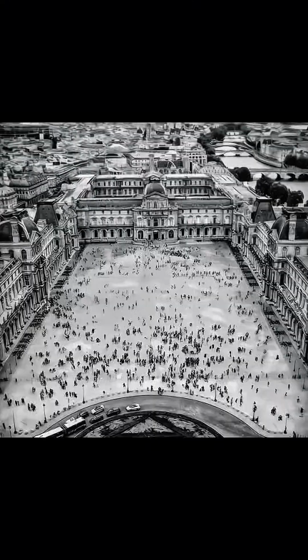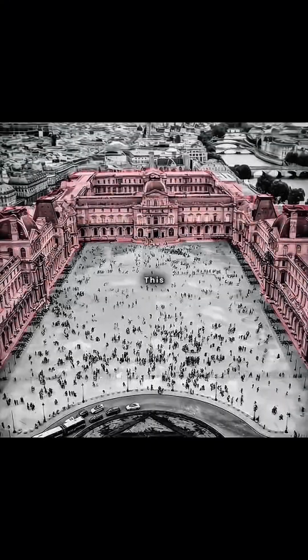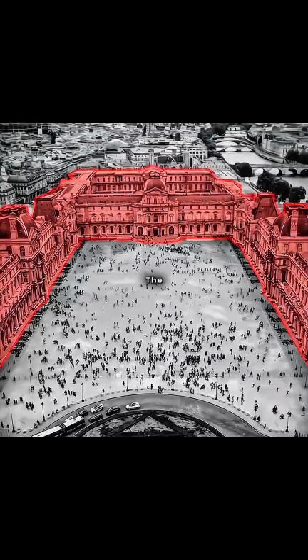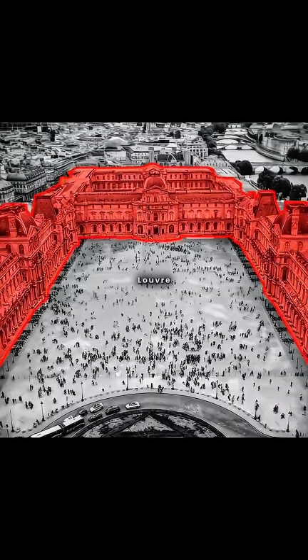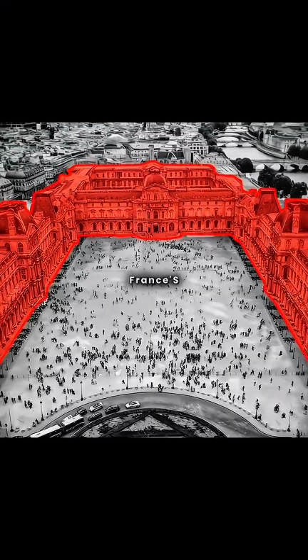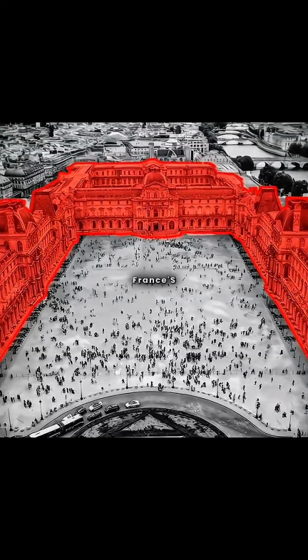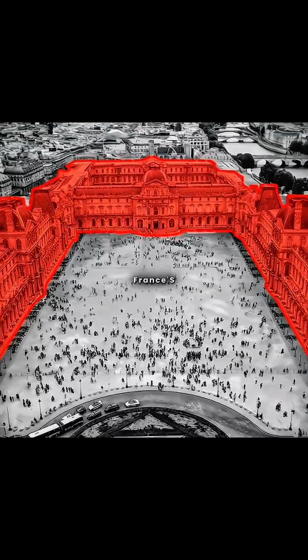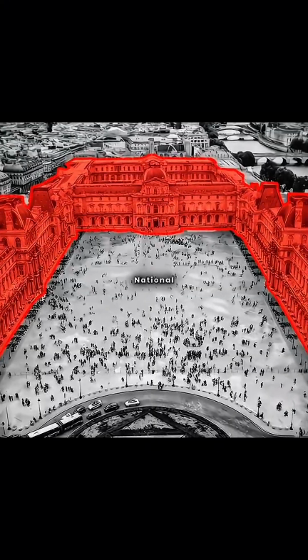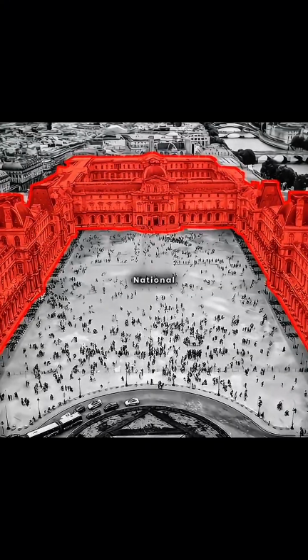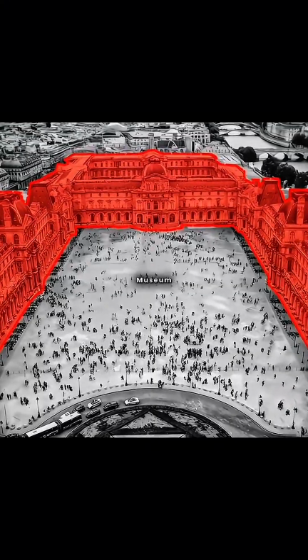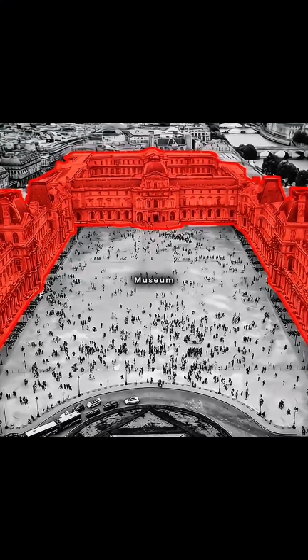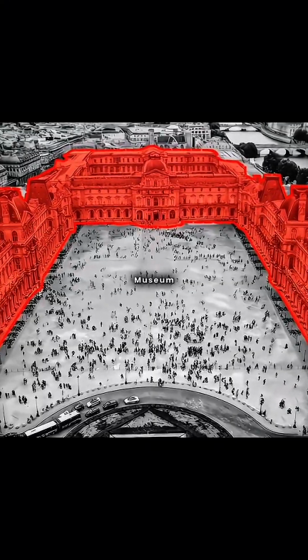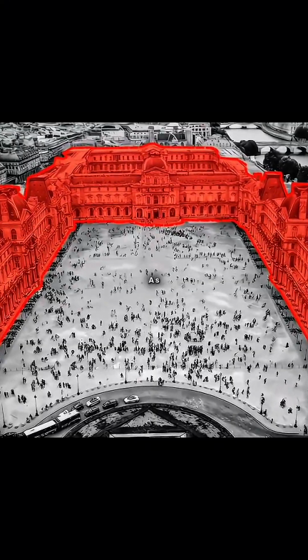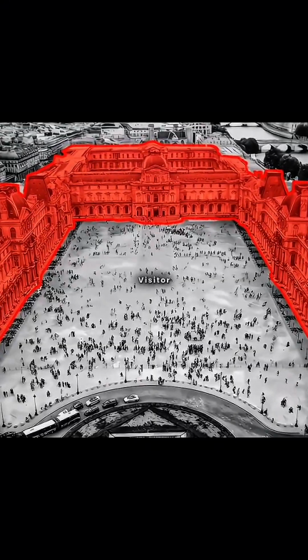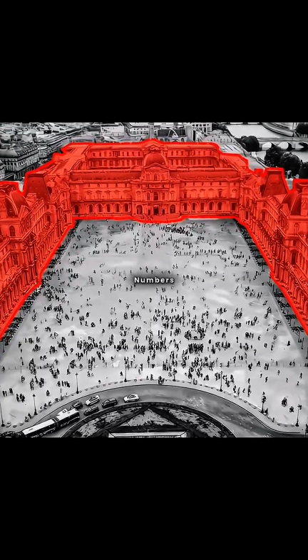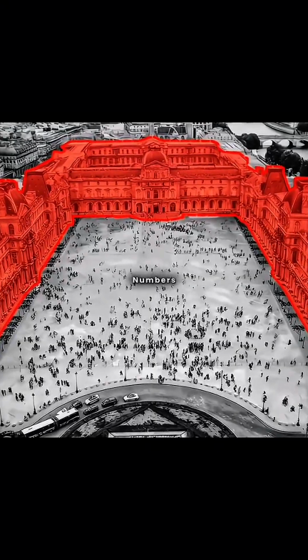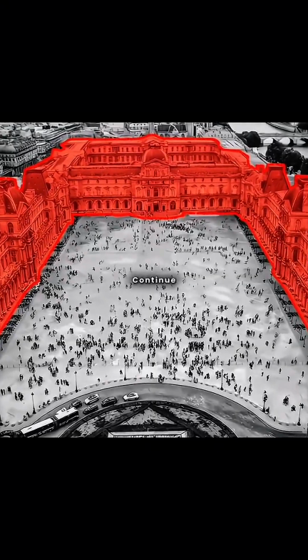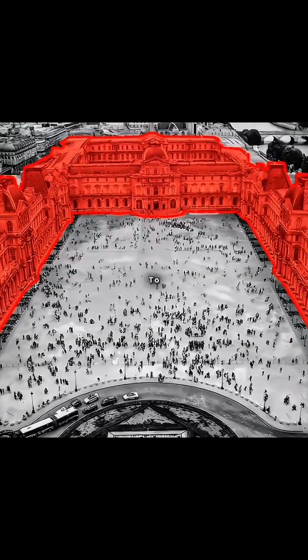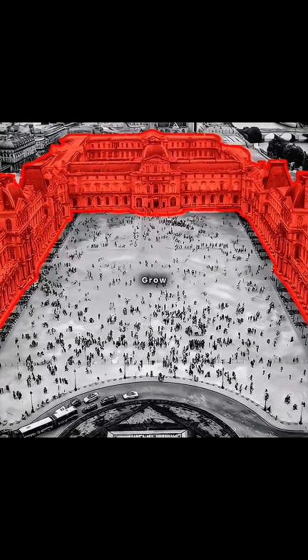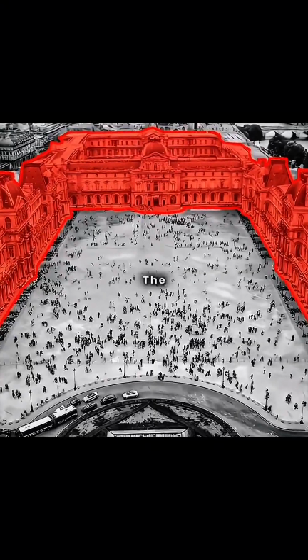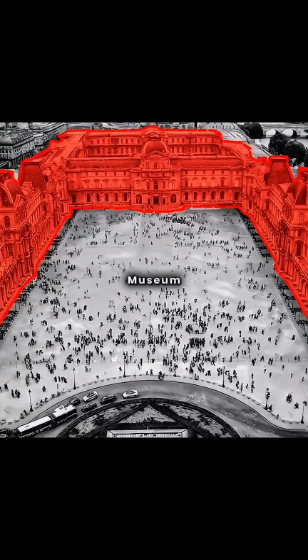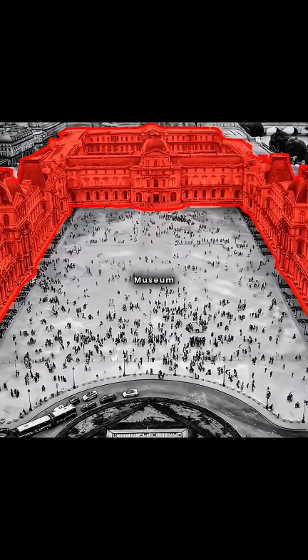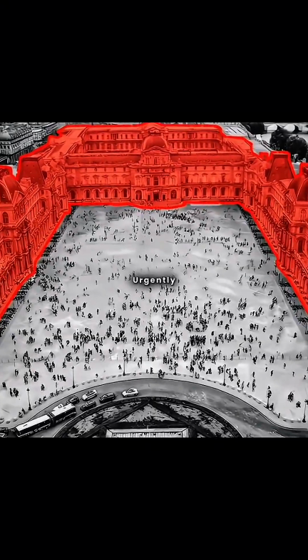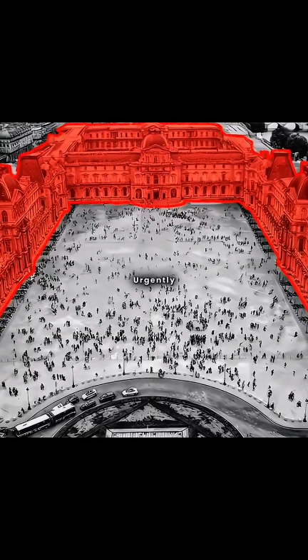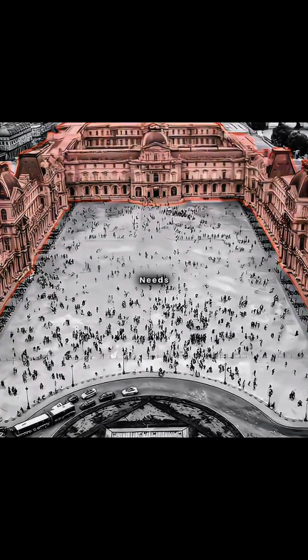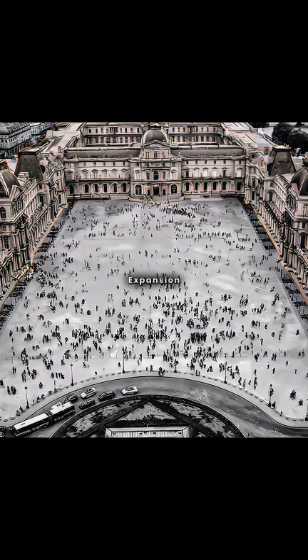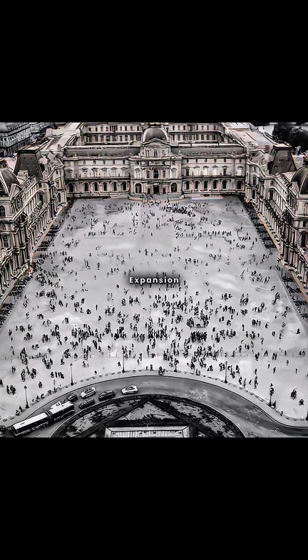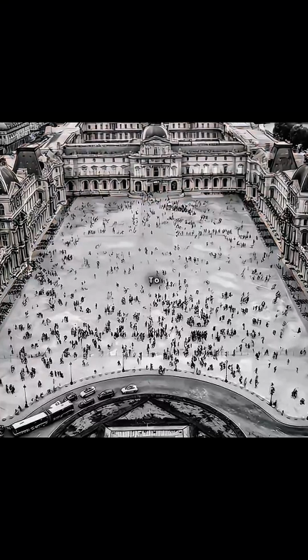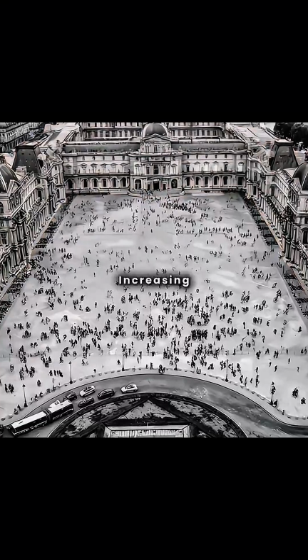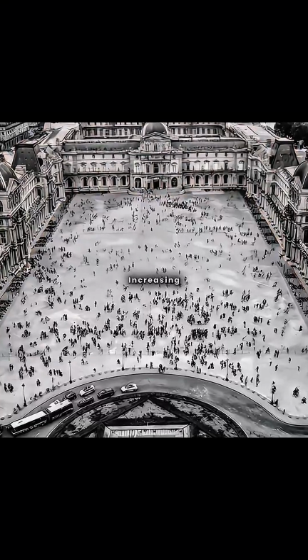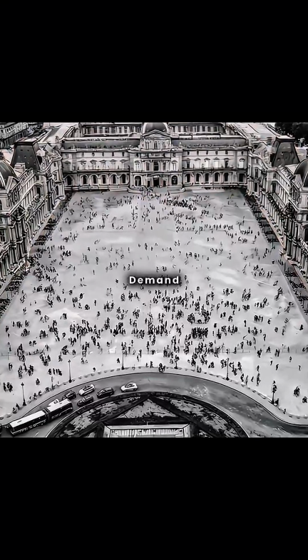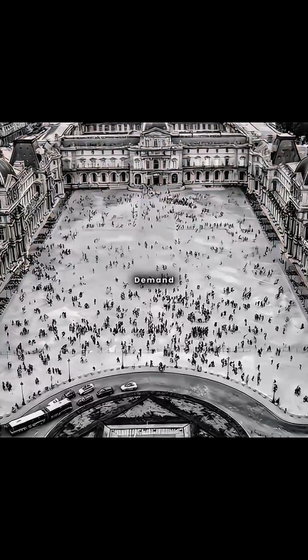This is the Louvre, France's National Museum. As visitor numbers continue to grow, the museum urgently needs expansion to meet increasing demand.